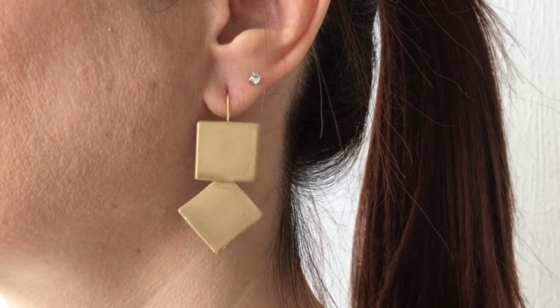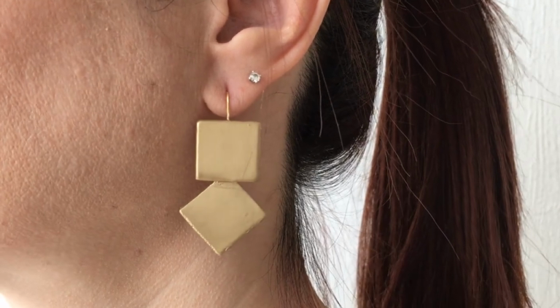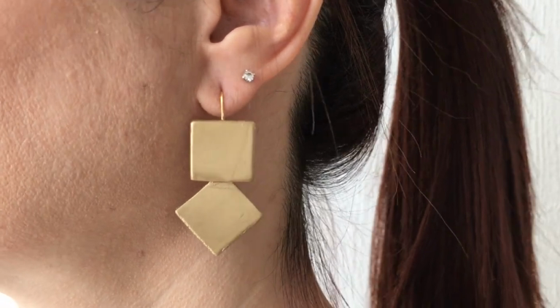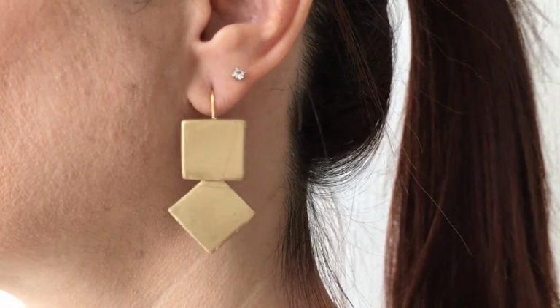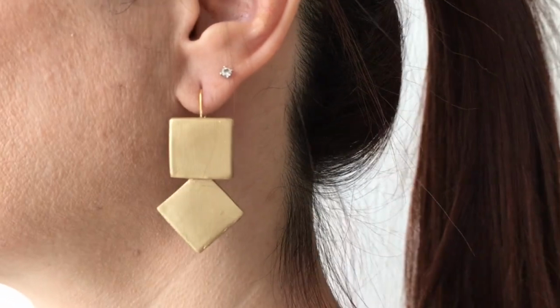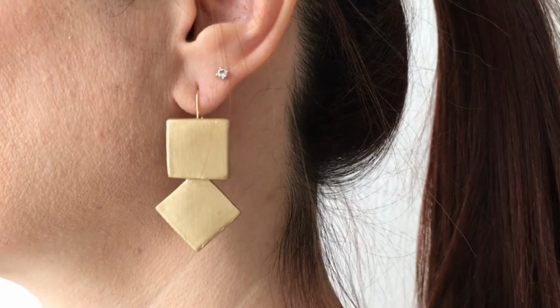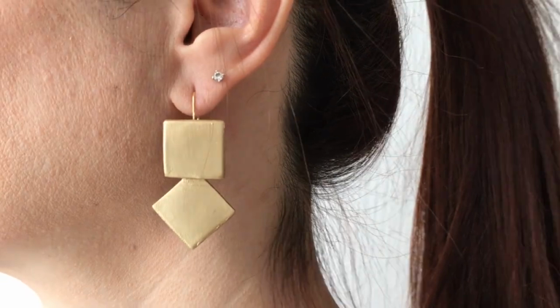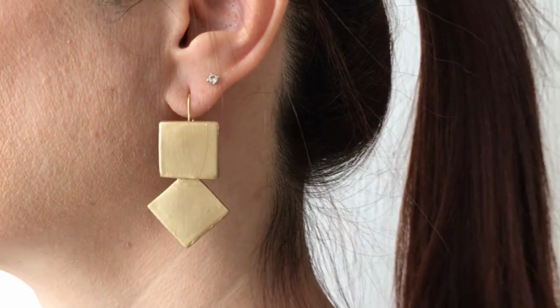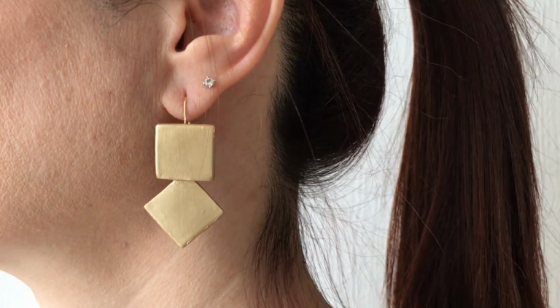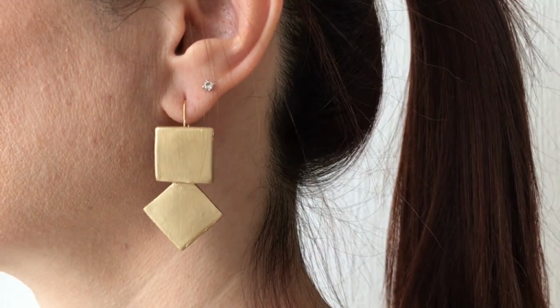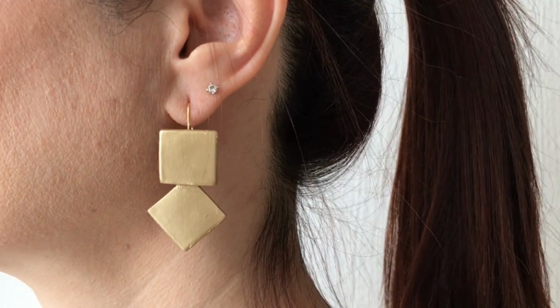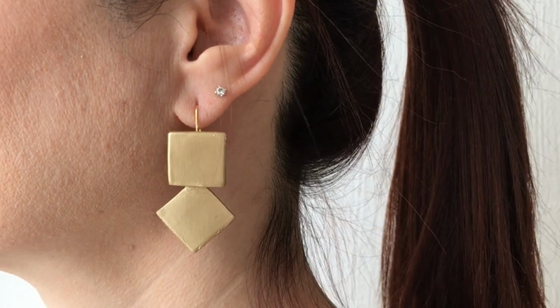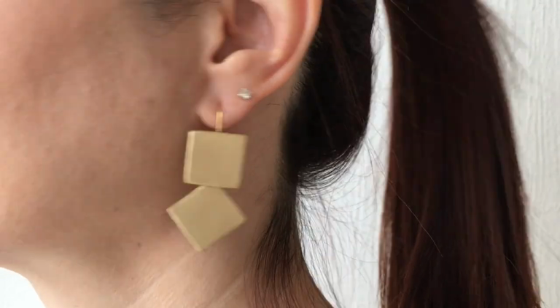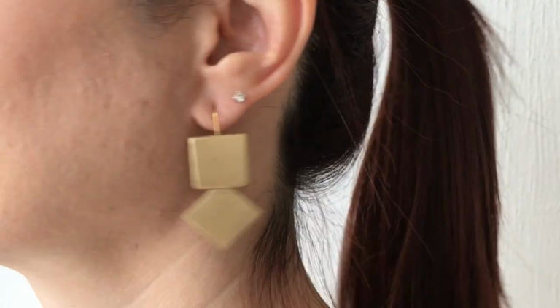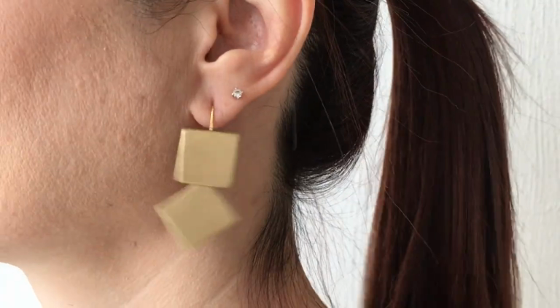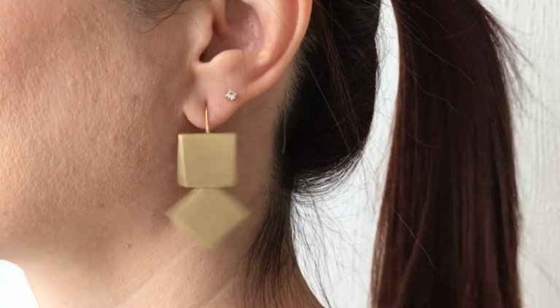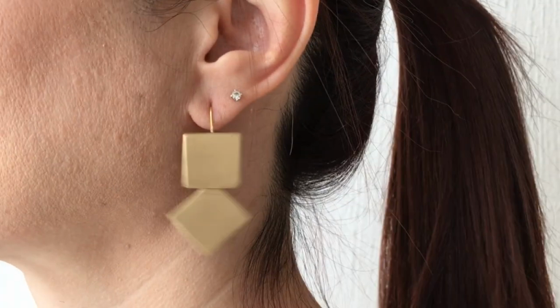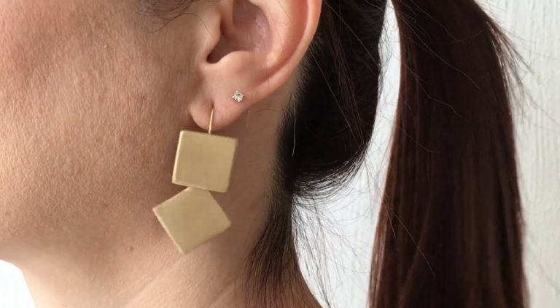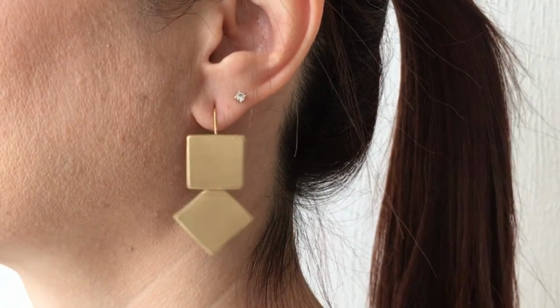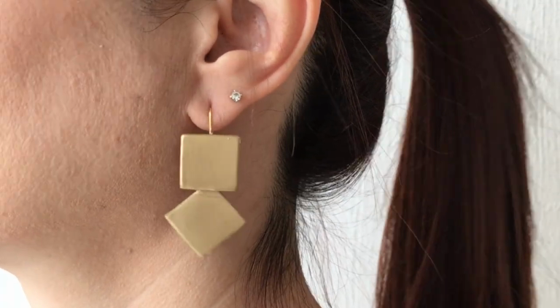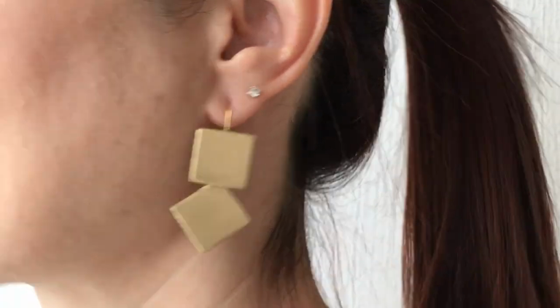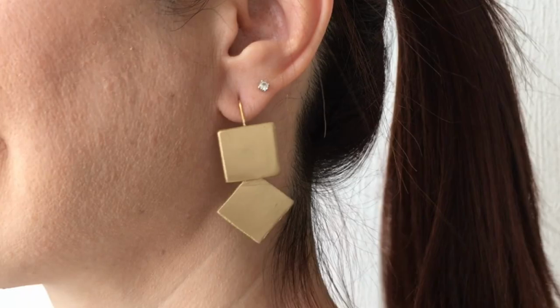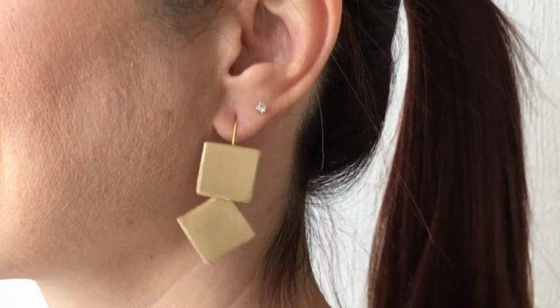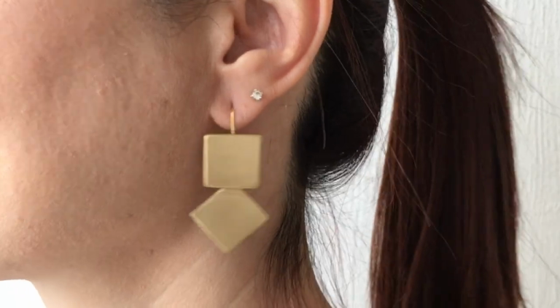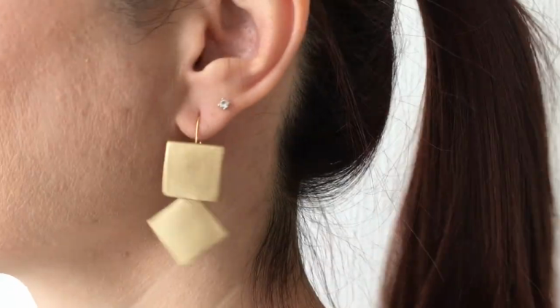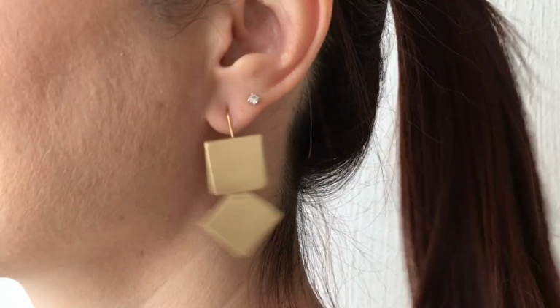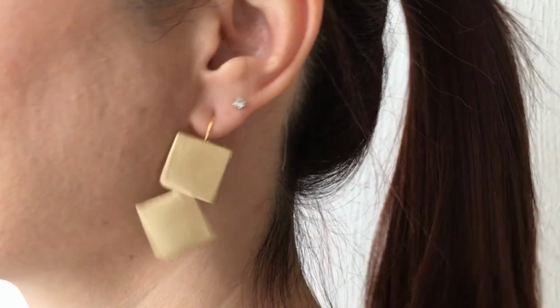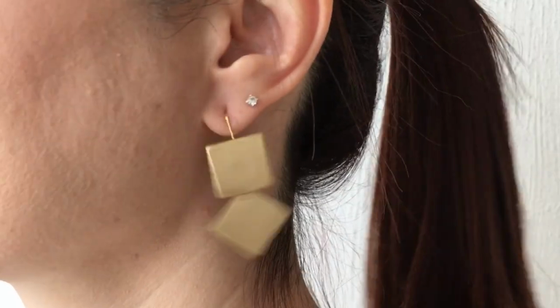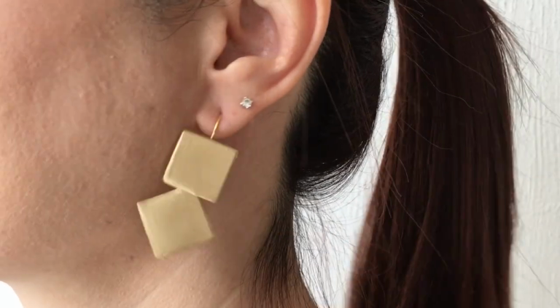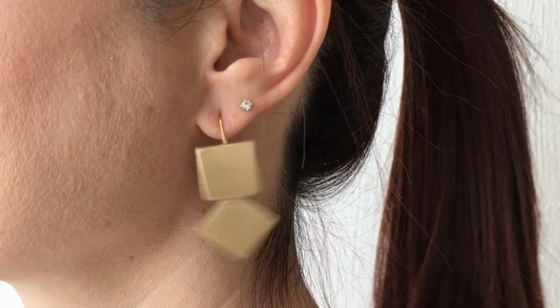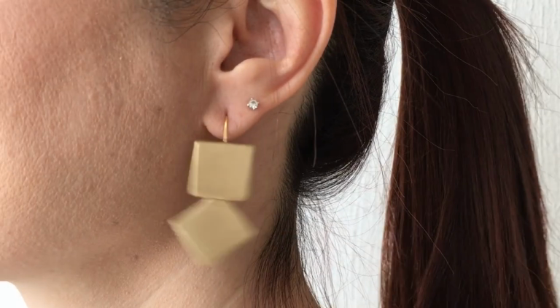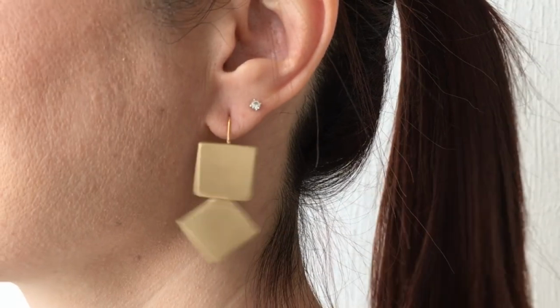This is what the second pair looks like. I think they look really cute — a bit more statement than the first ones, but not overwhelming. They're dynamic because they move a lot when you're talking or moving your head. Hopefully they look more like diamonds than ties — that's what I was going for.